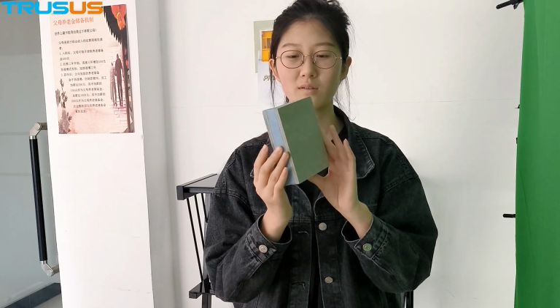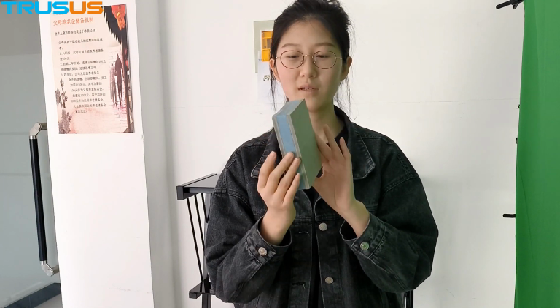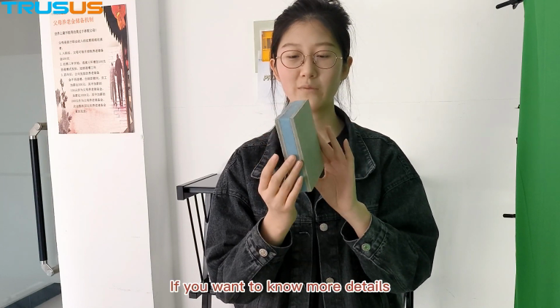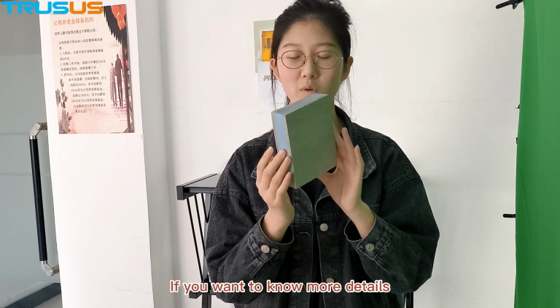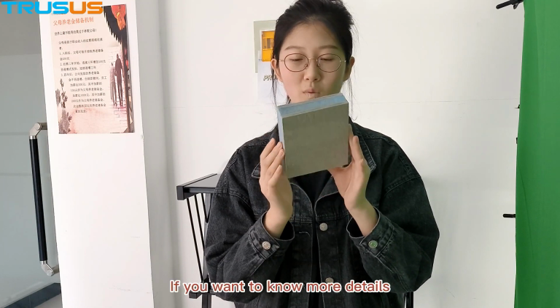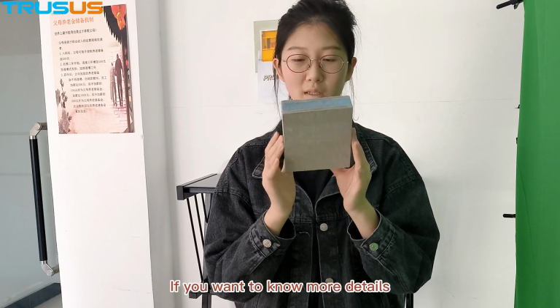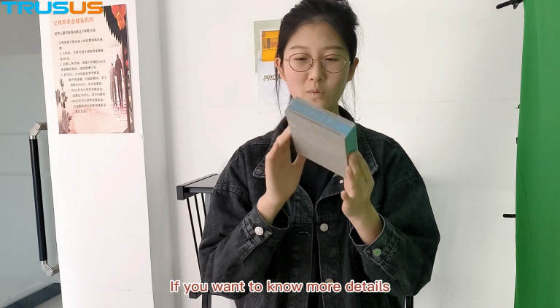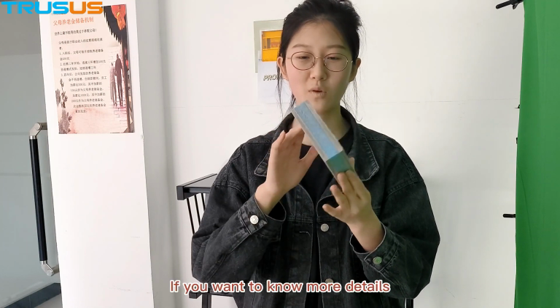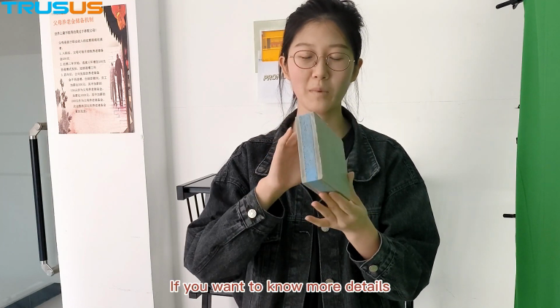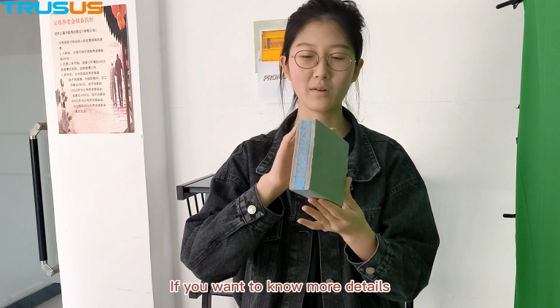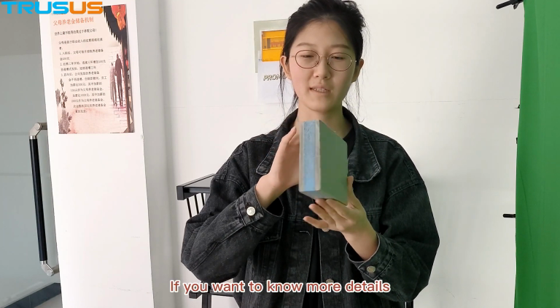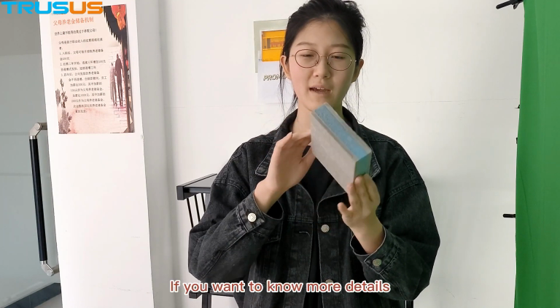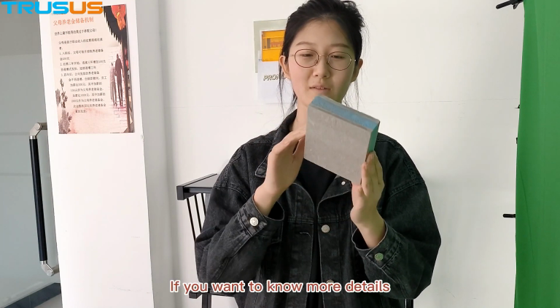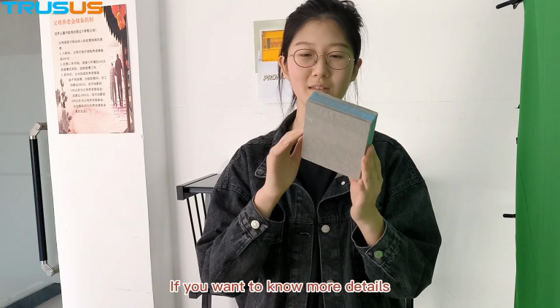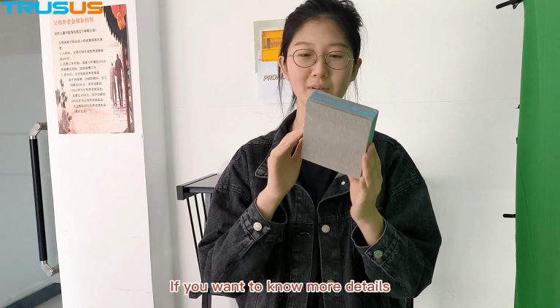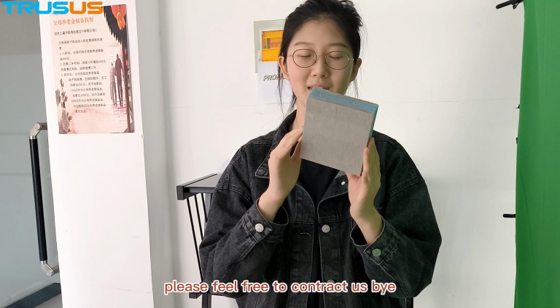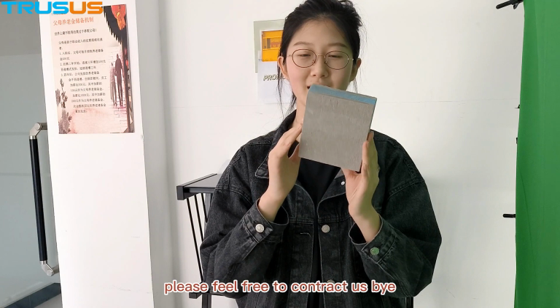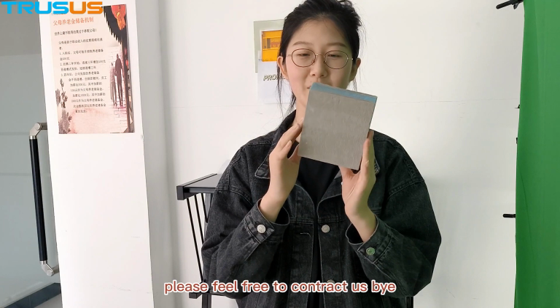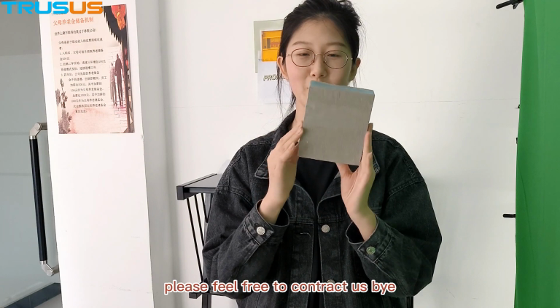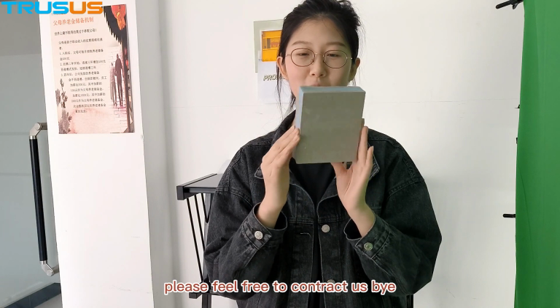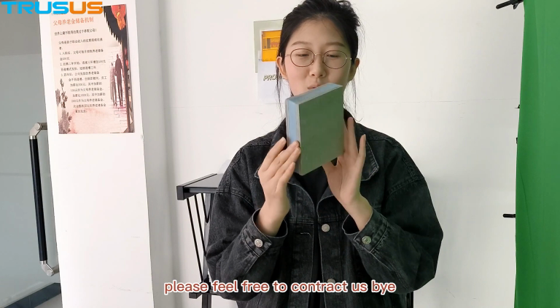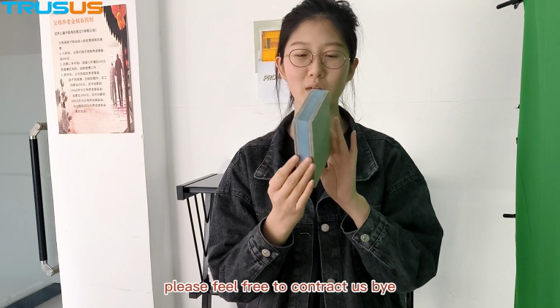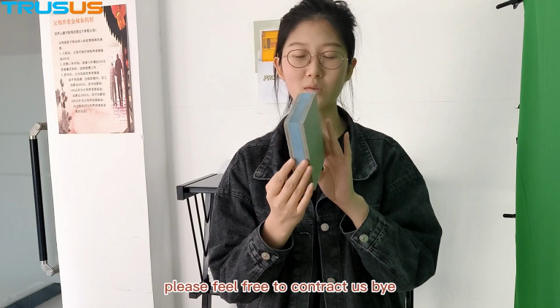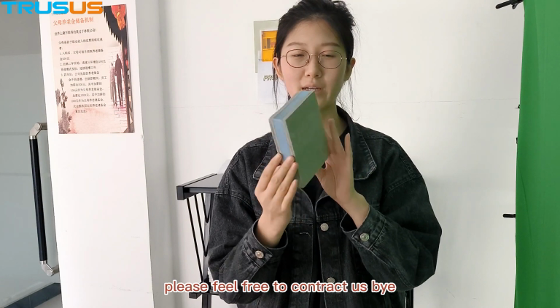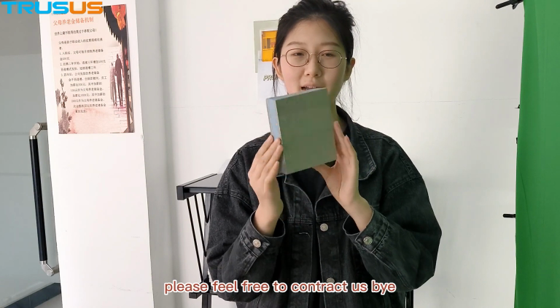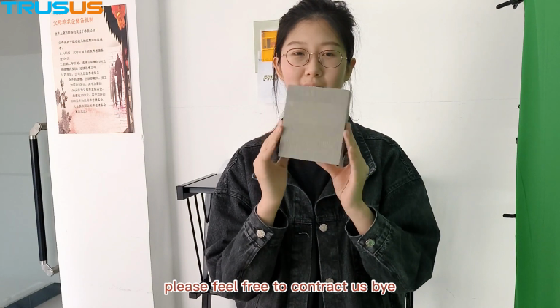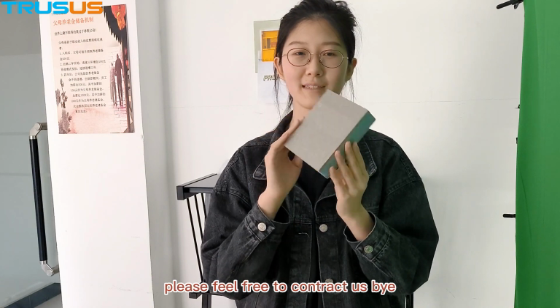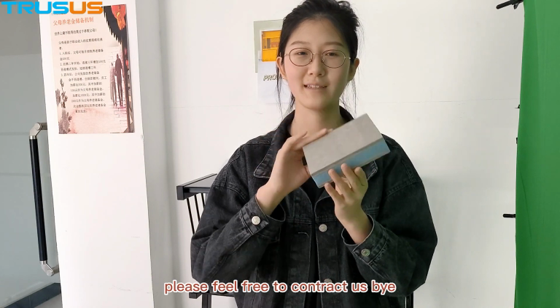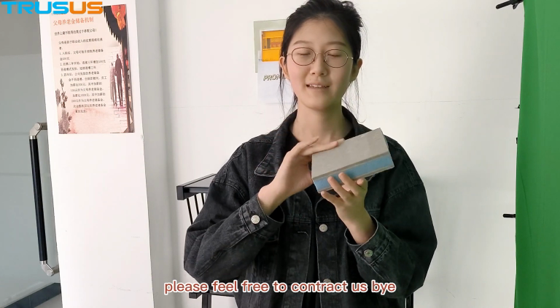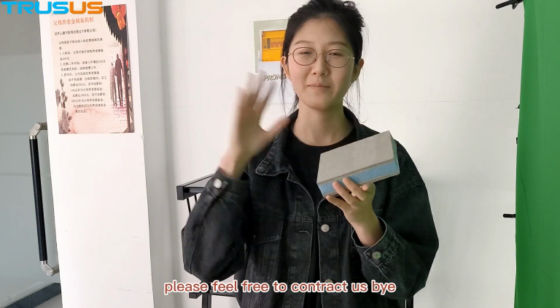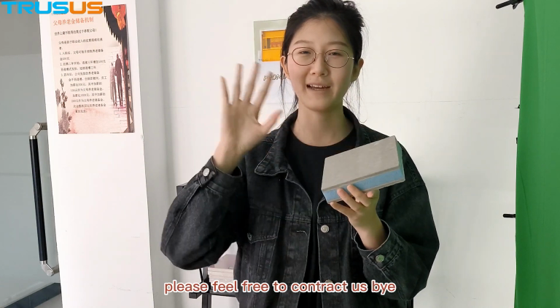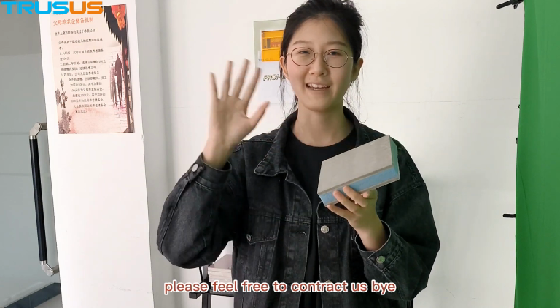If you want to know more details, please feel free to contact us. Bye.